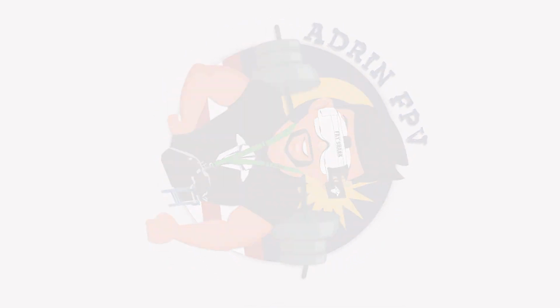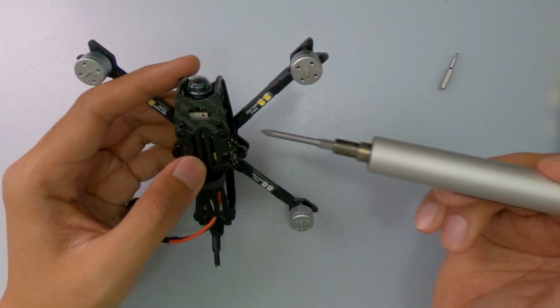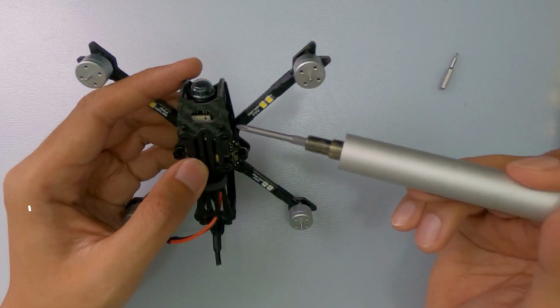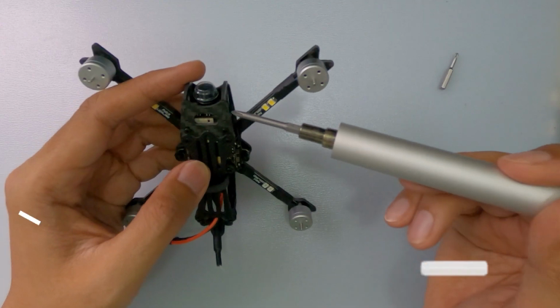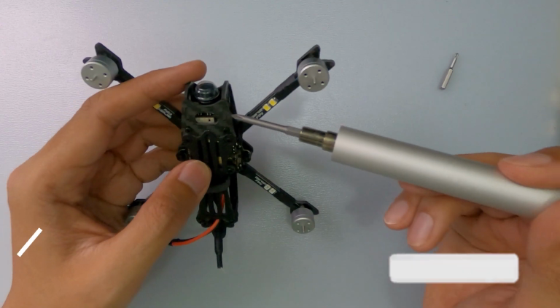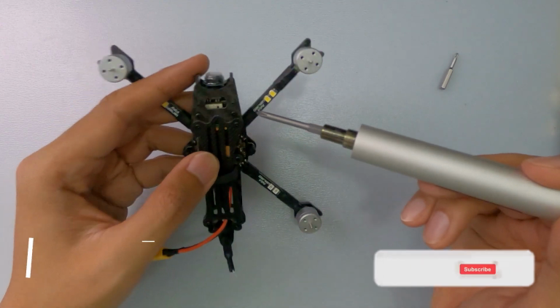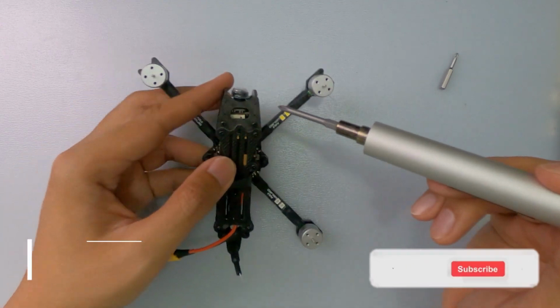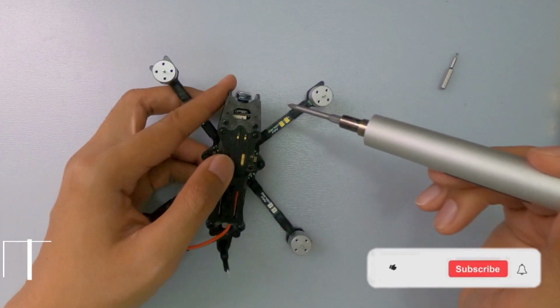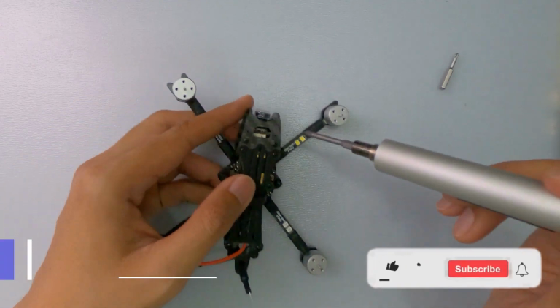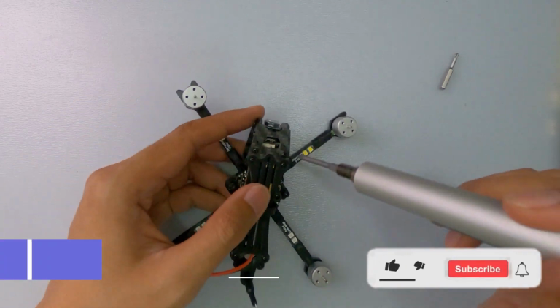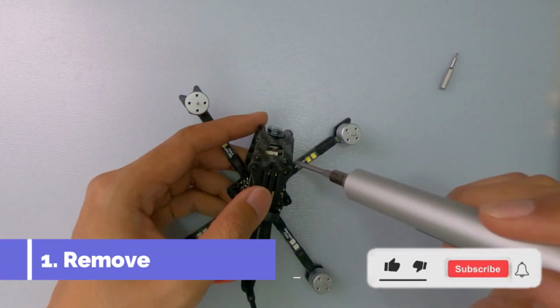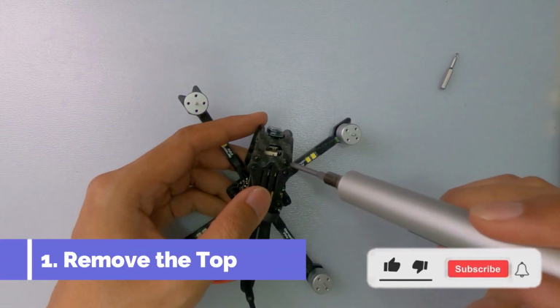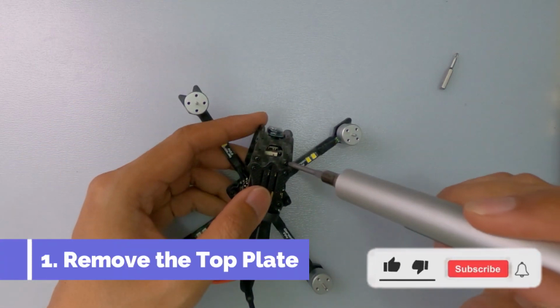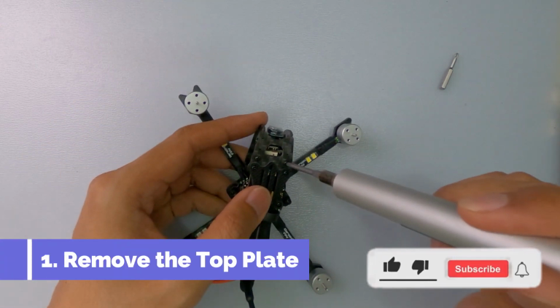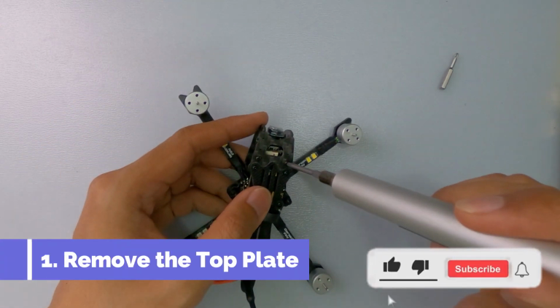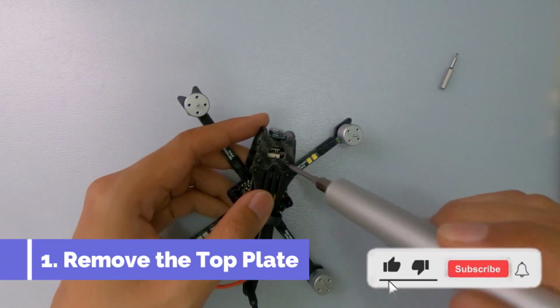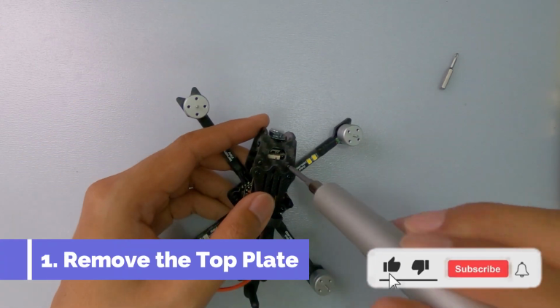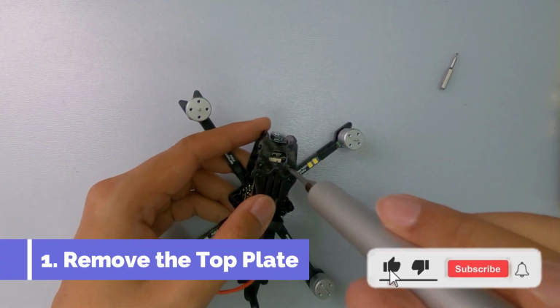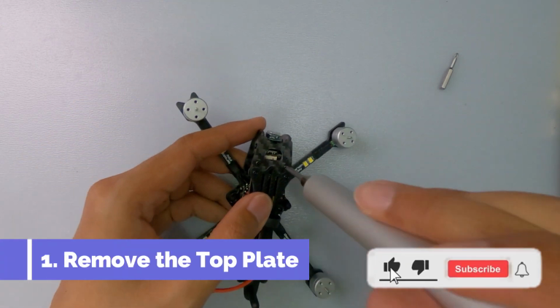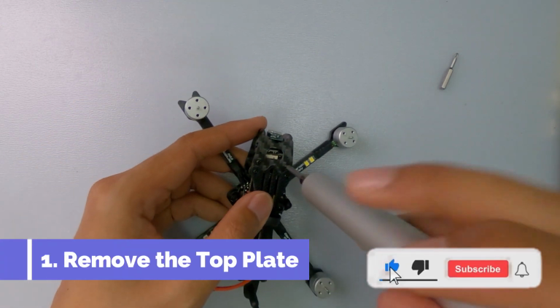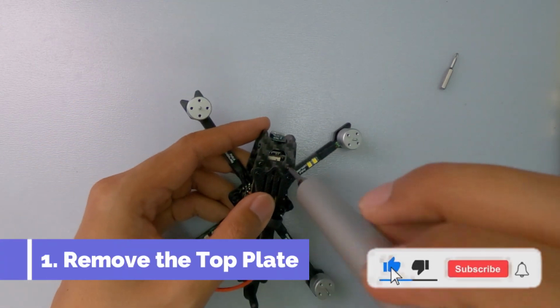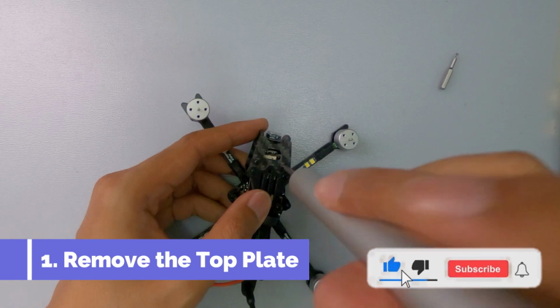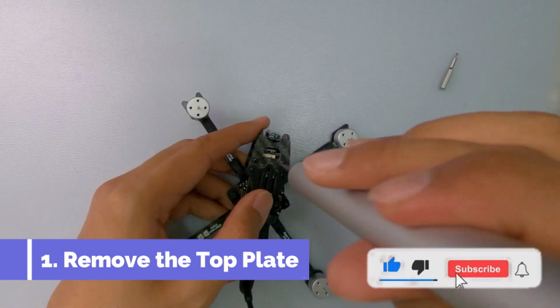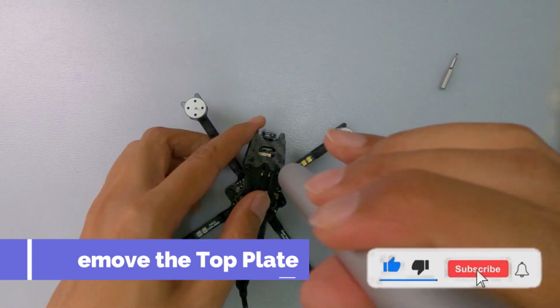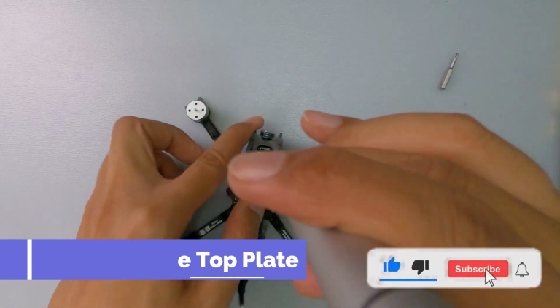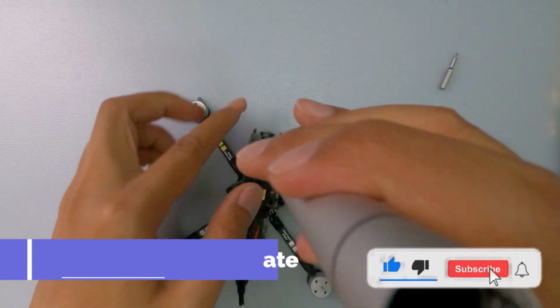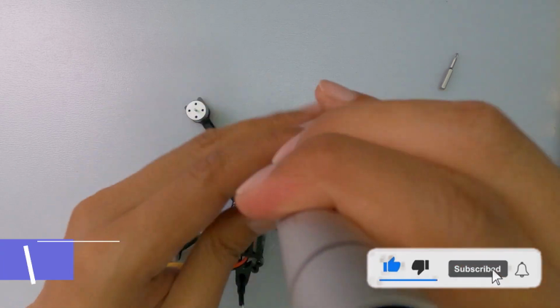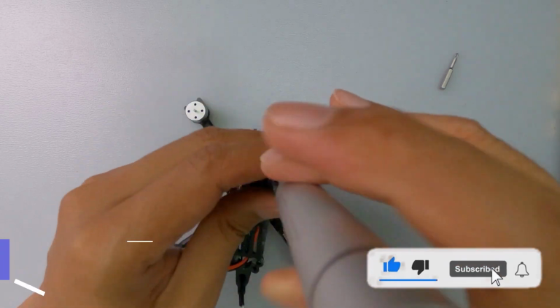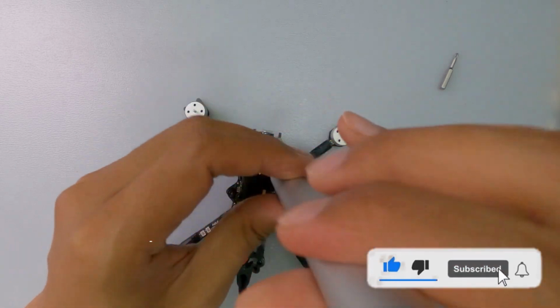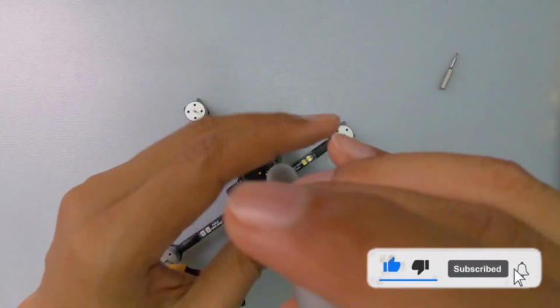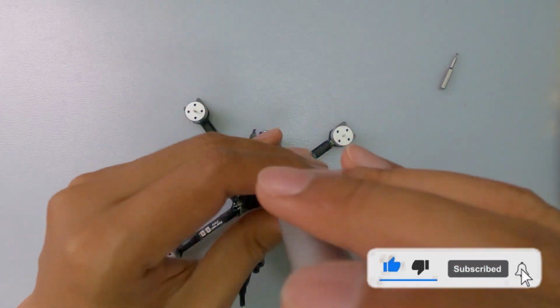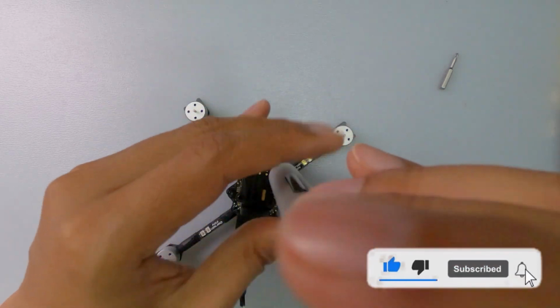So under 3 minutes, we're going to install ExpressLRS in a Baby Ape Pro. With a Phillips head,